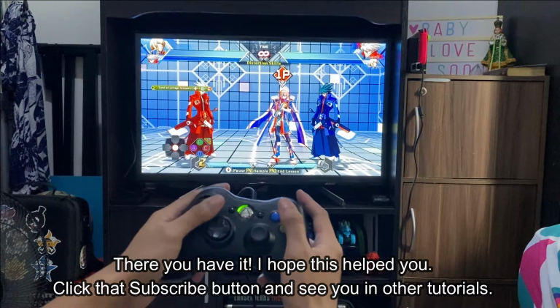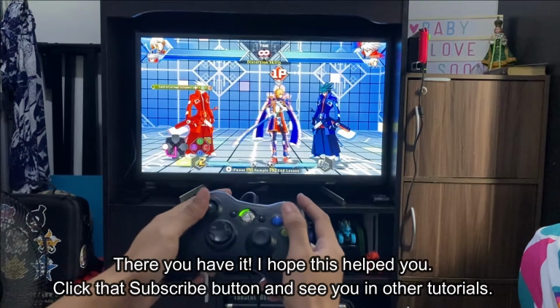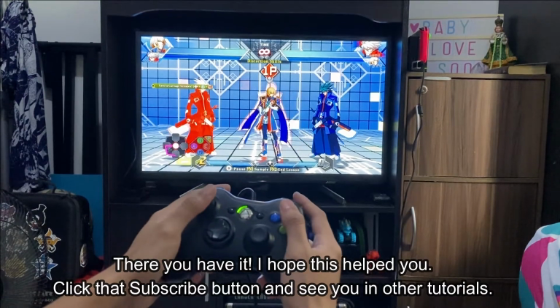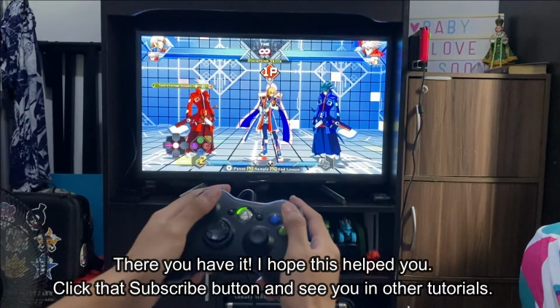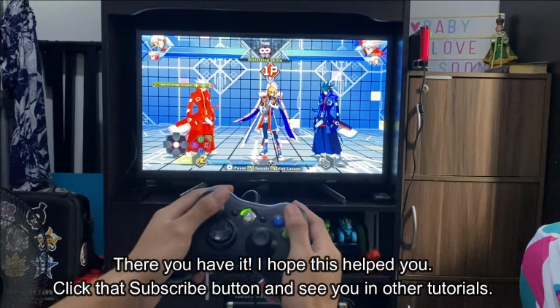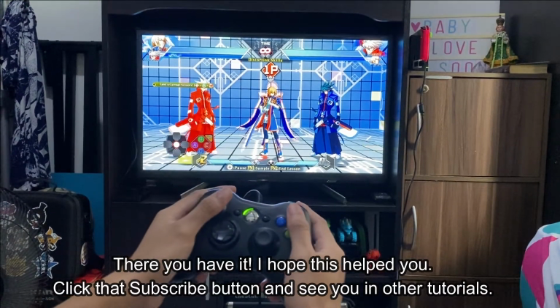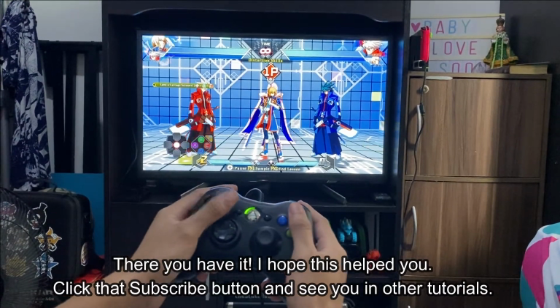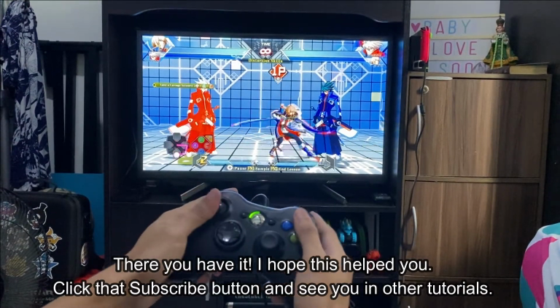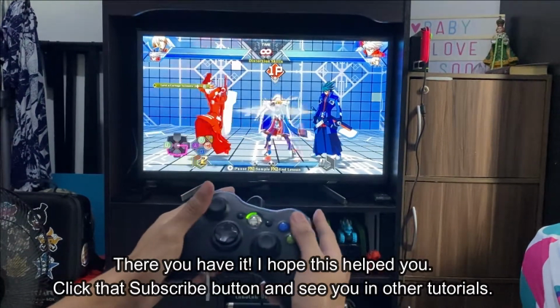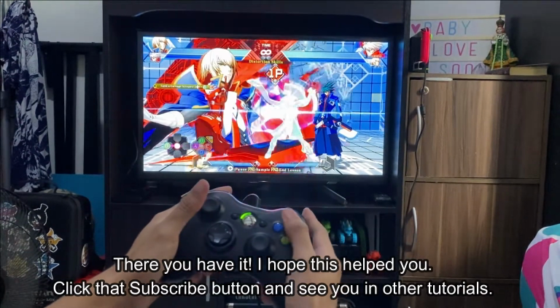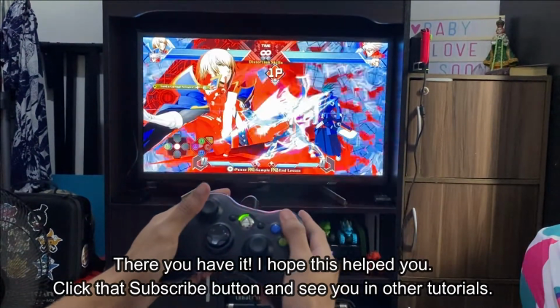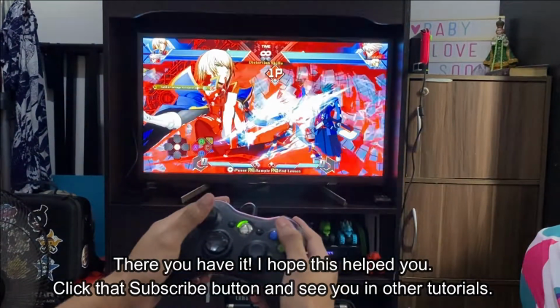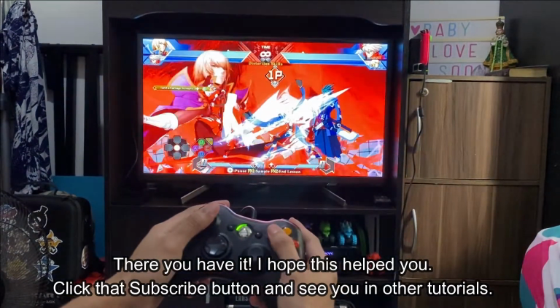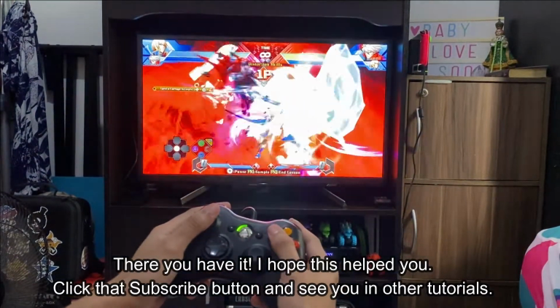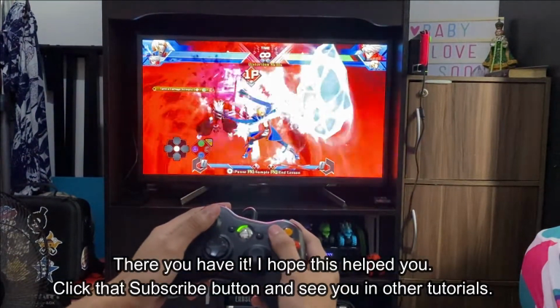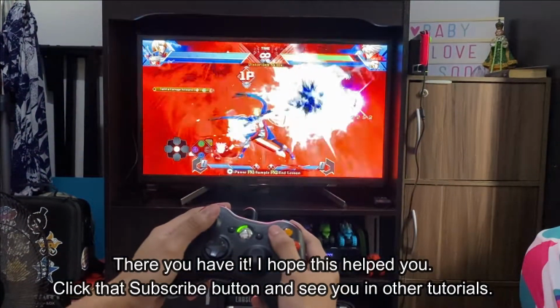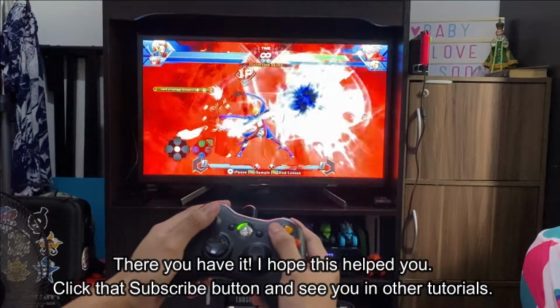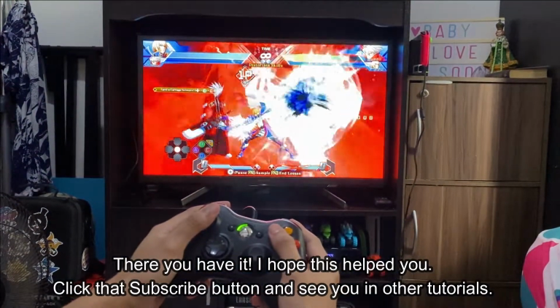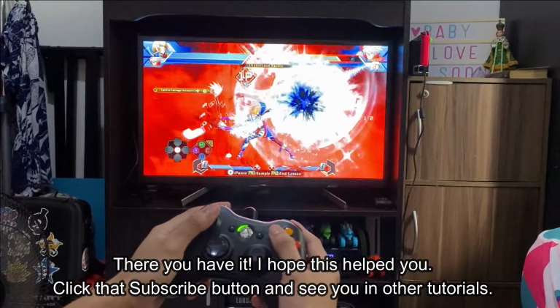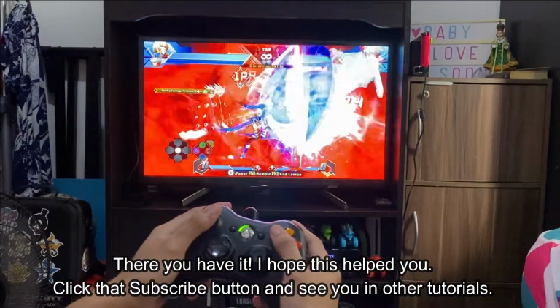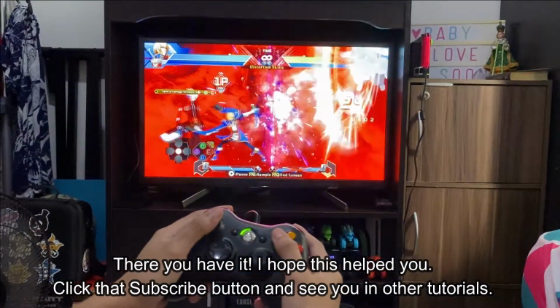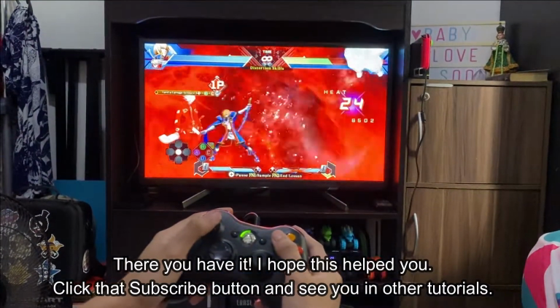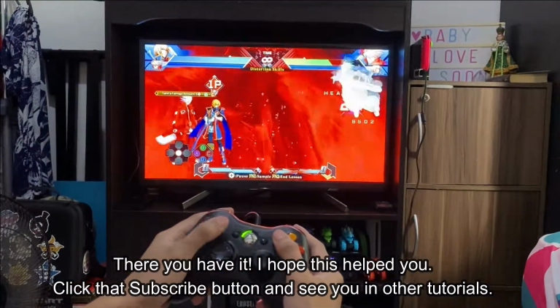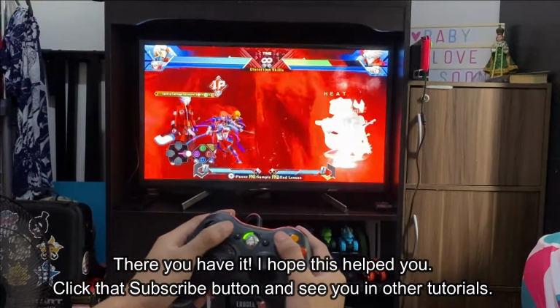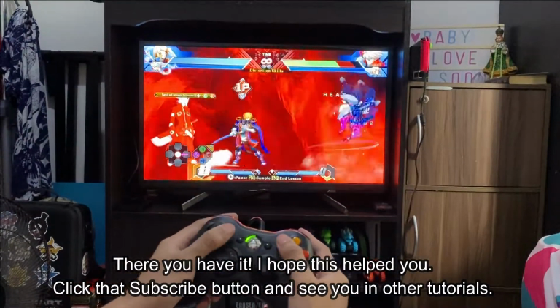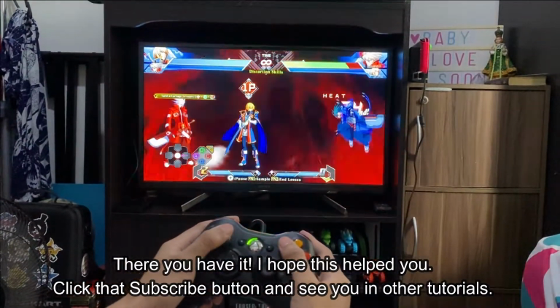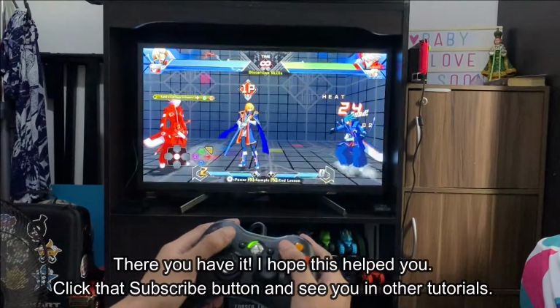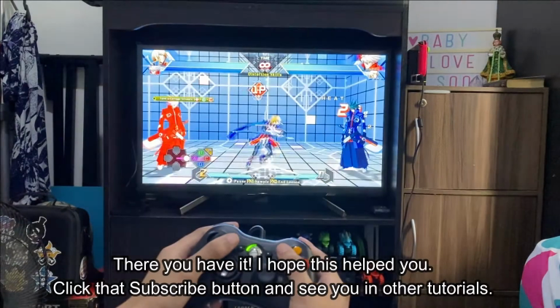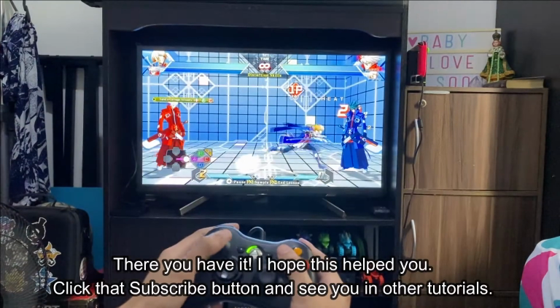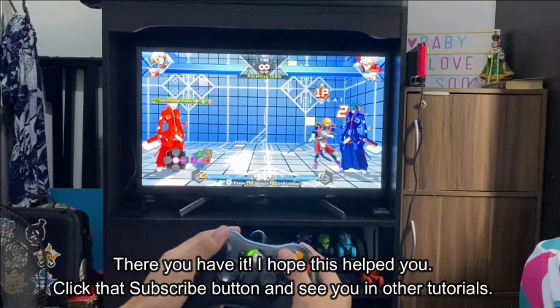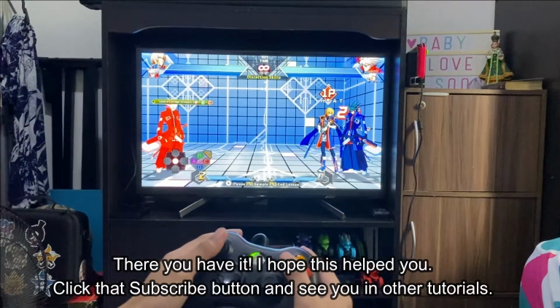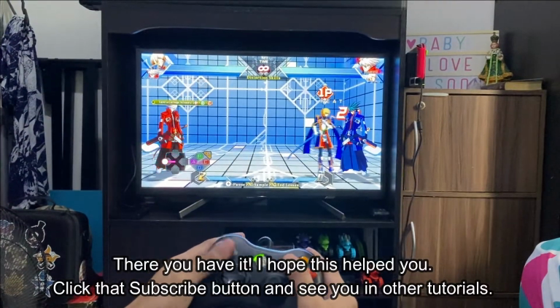There you have it. I hope this helps you. Click that subscribe button and see you in other tutorials.